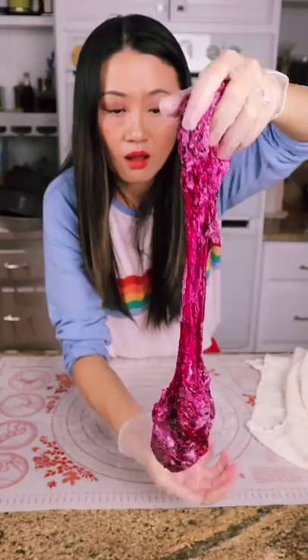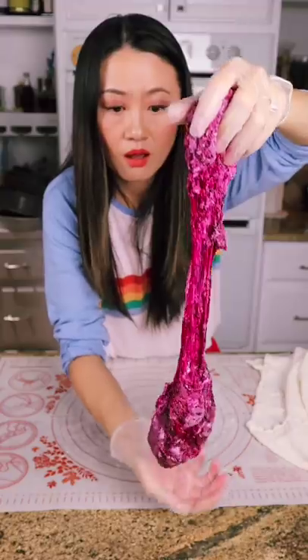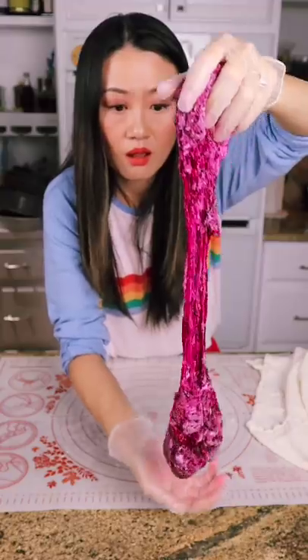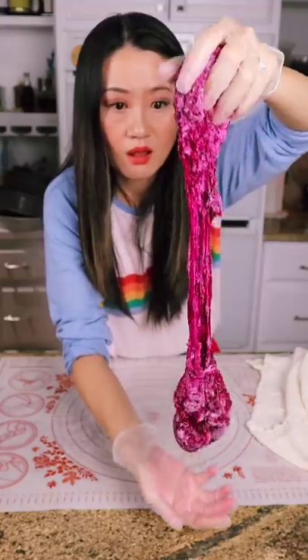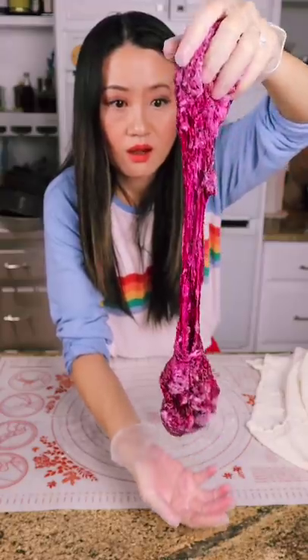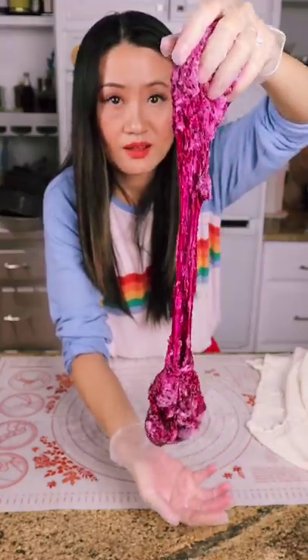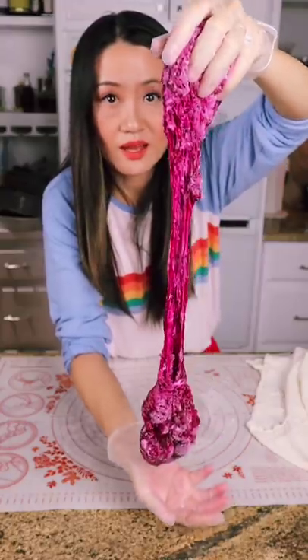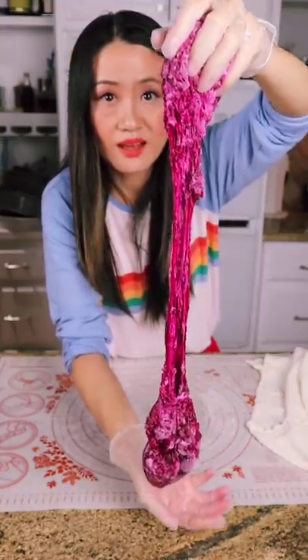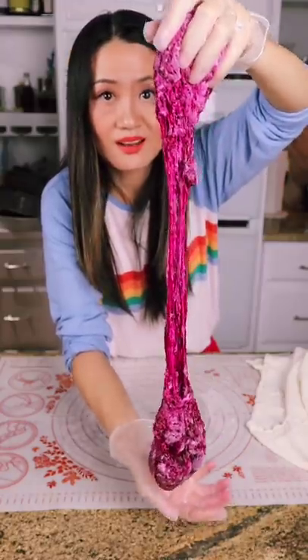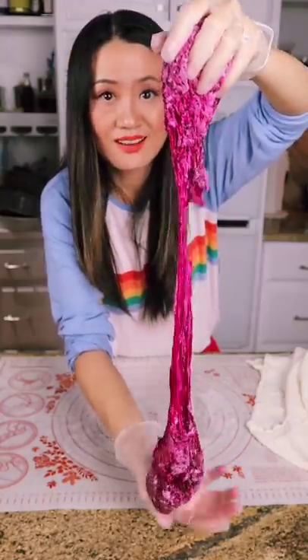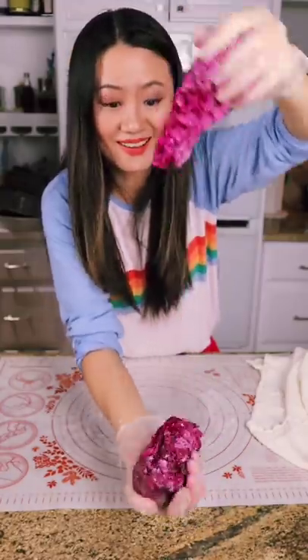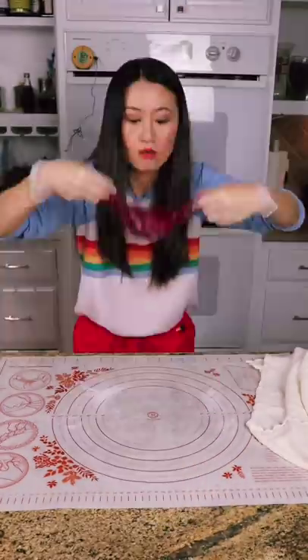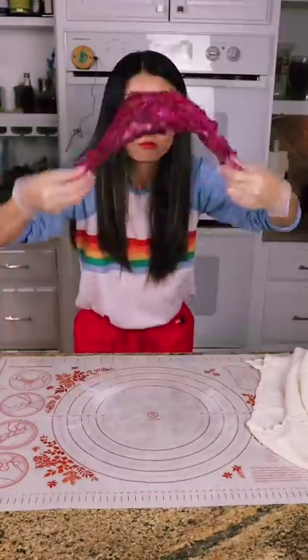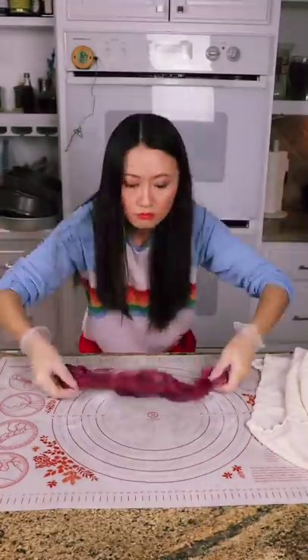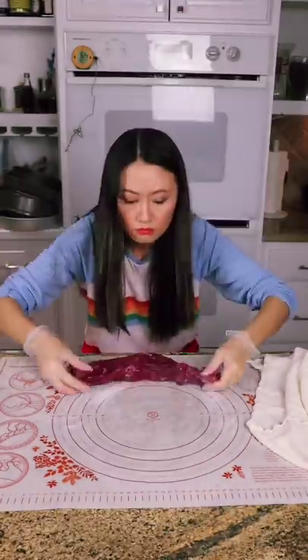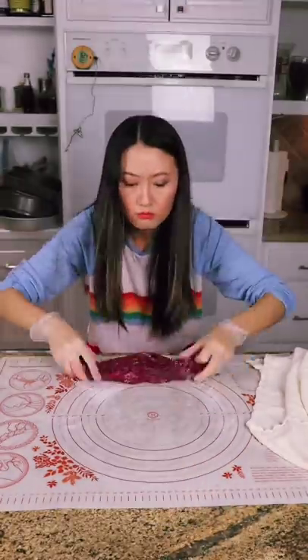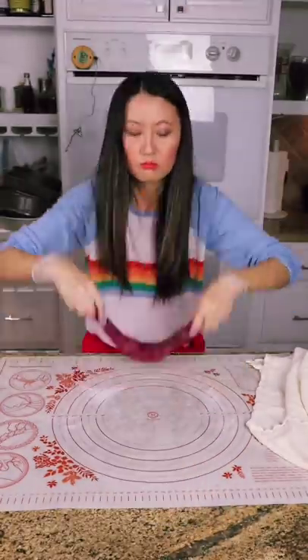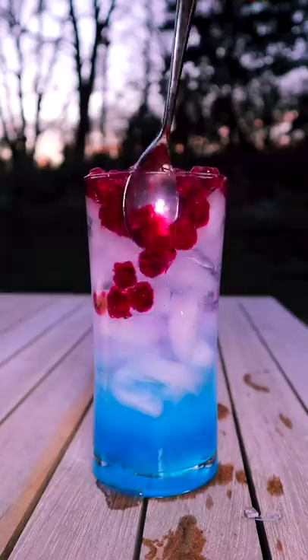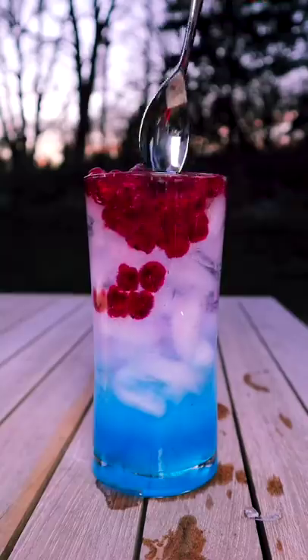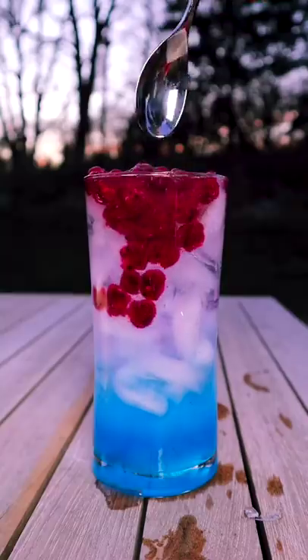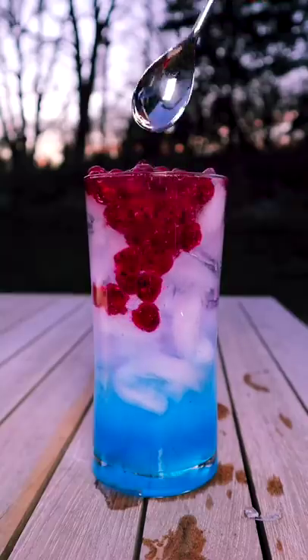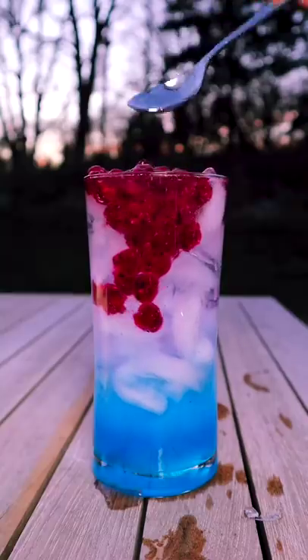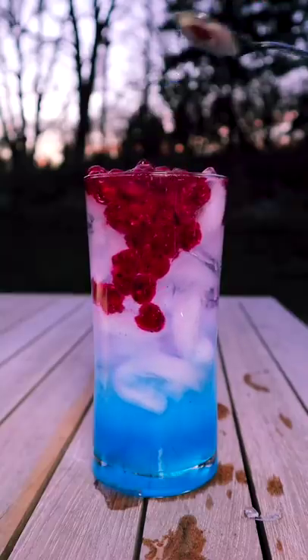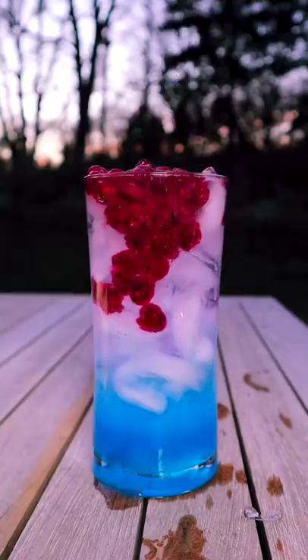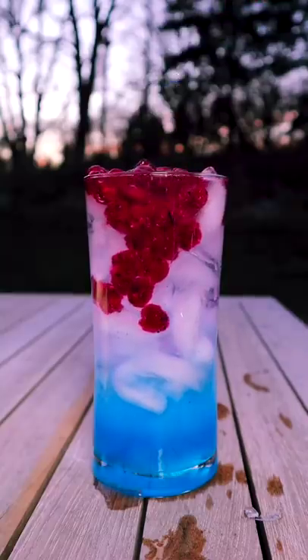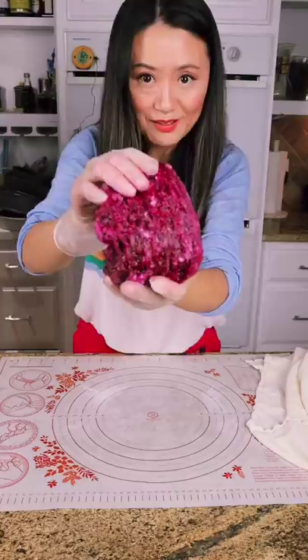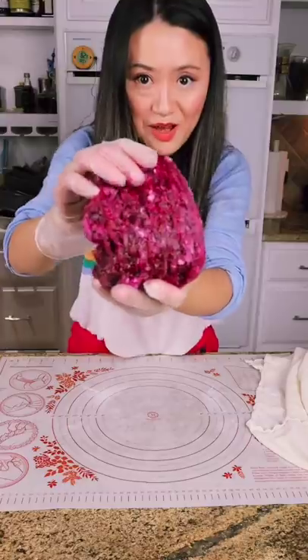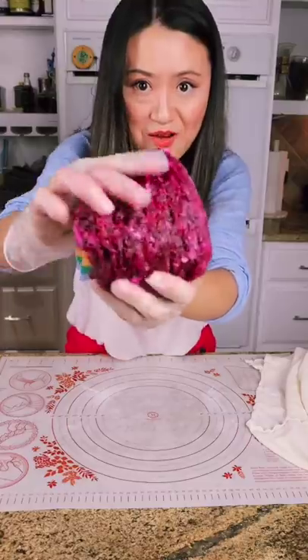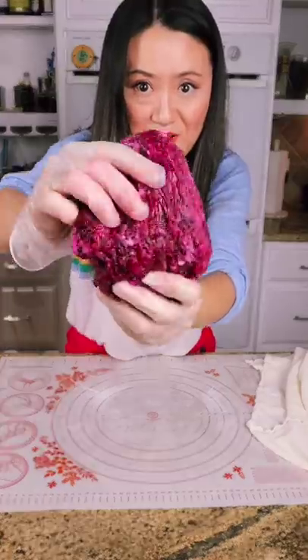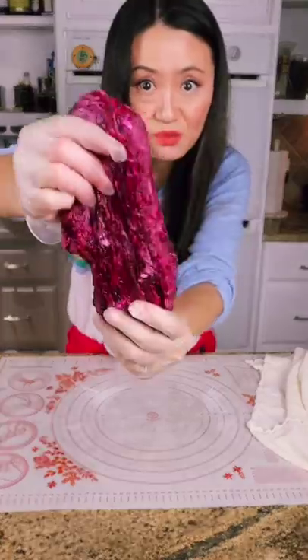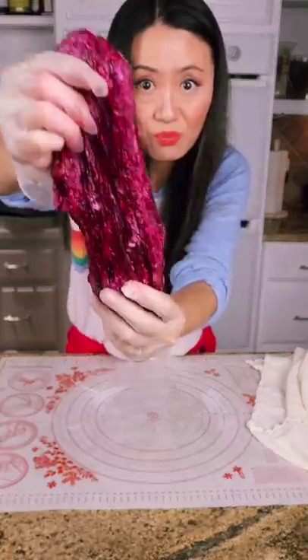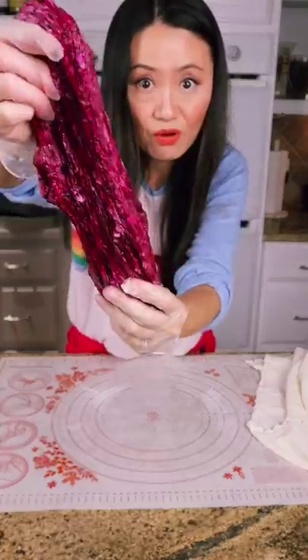I am turning this monster into a beautiful drink like this. Hello, hello. It's Paul.